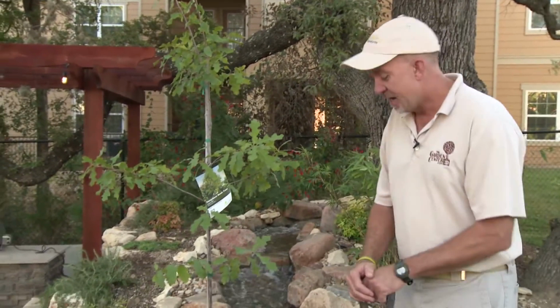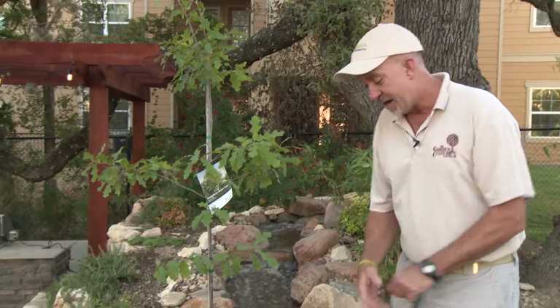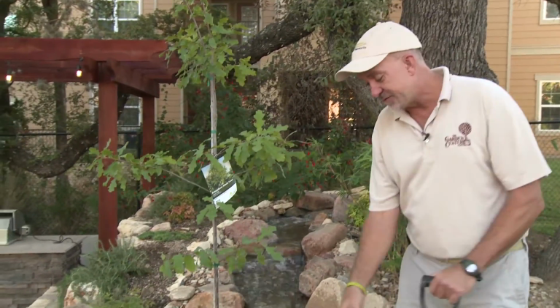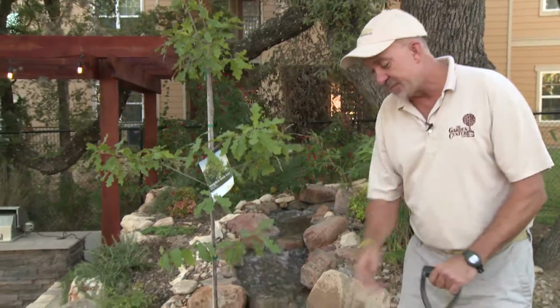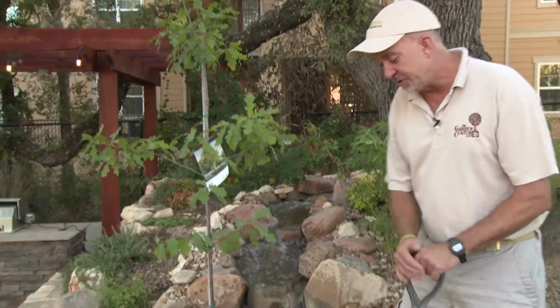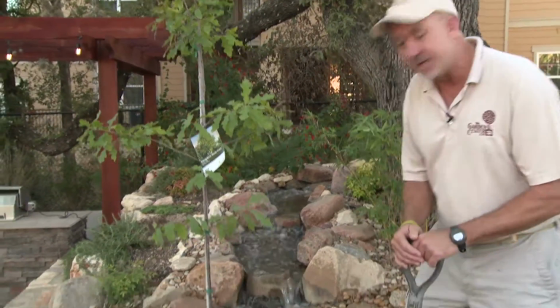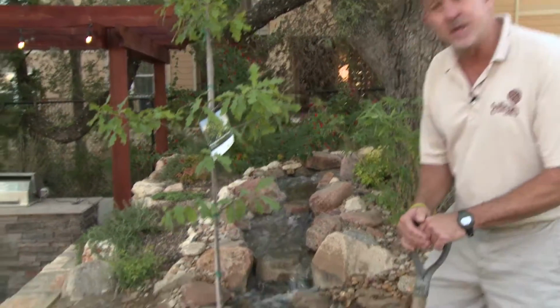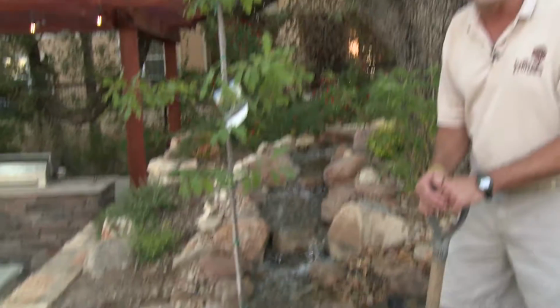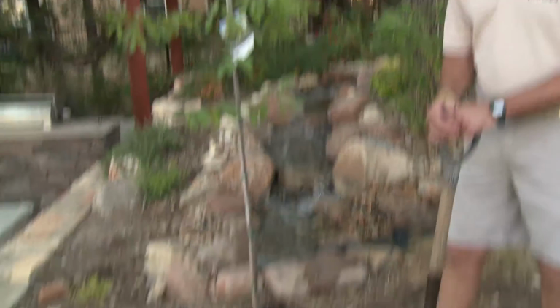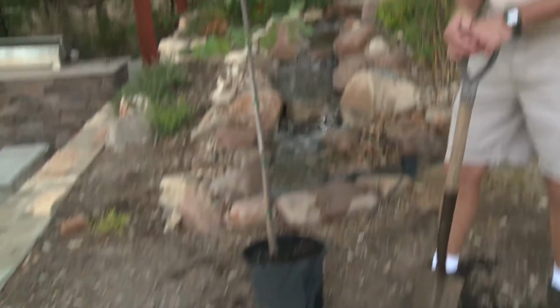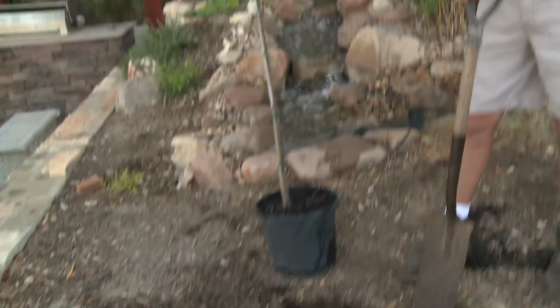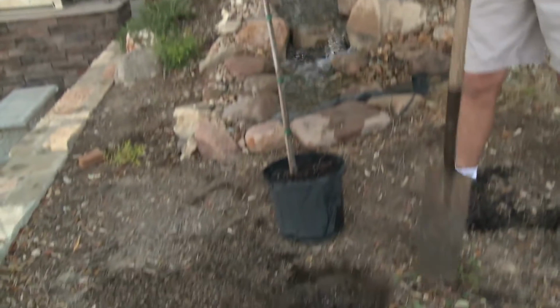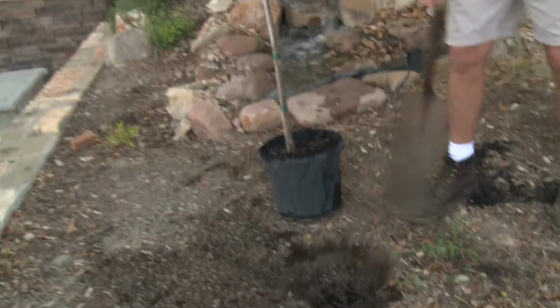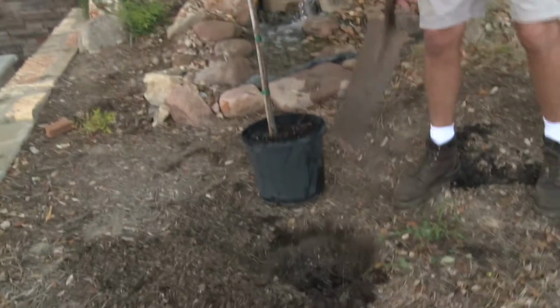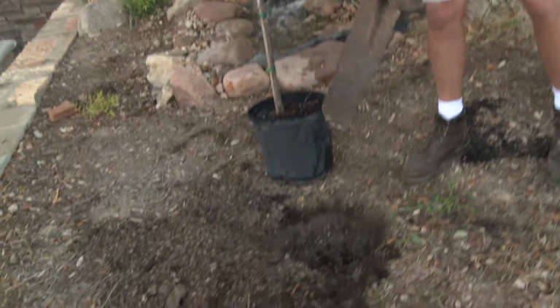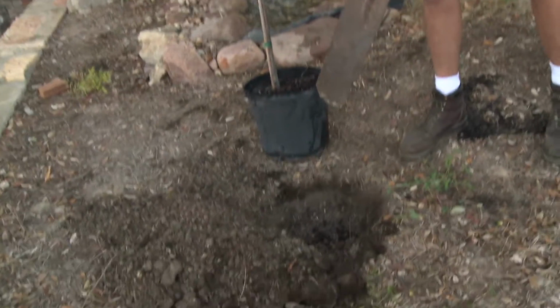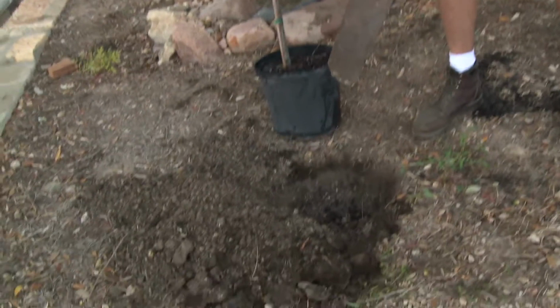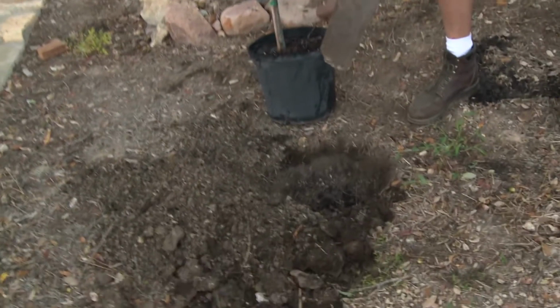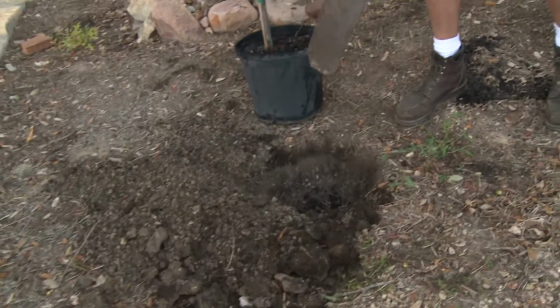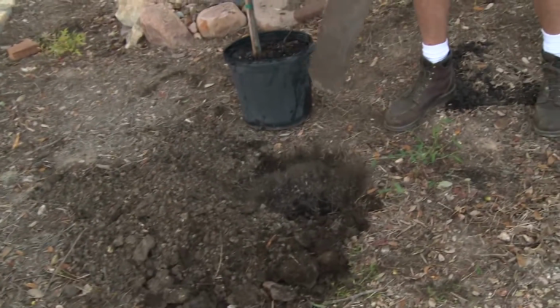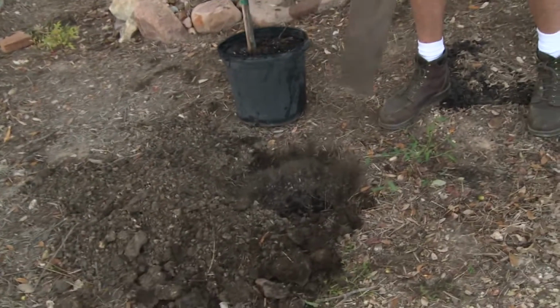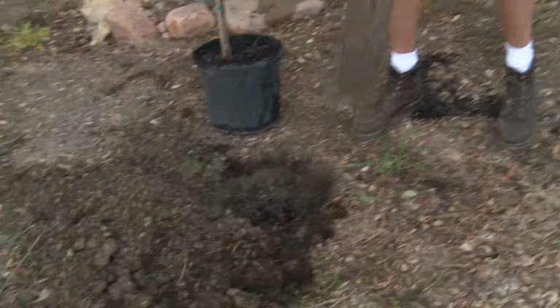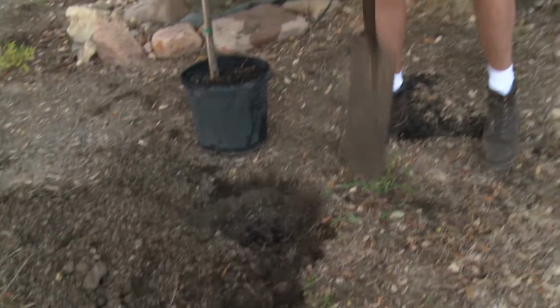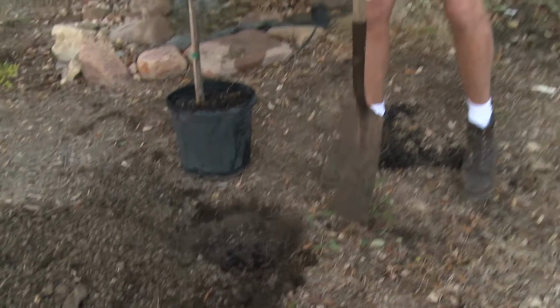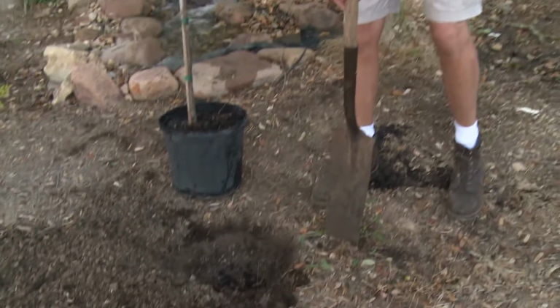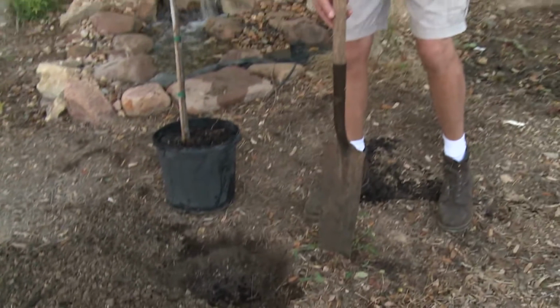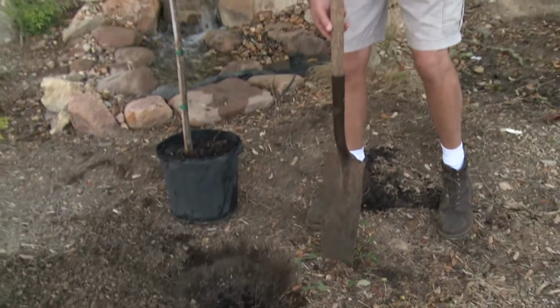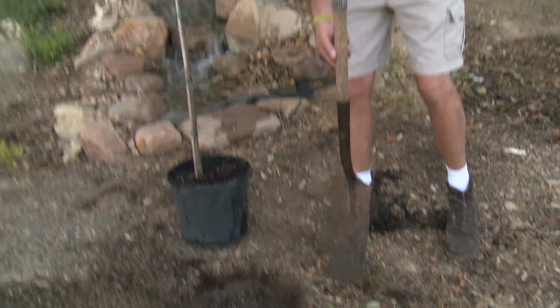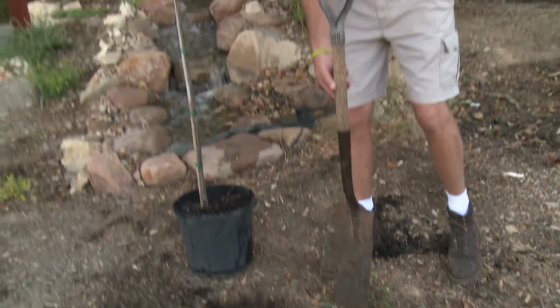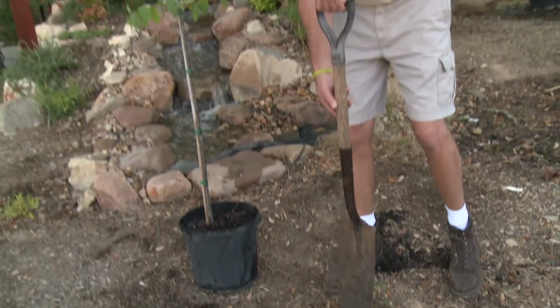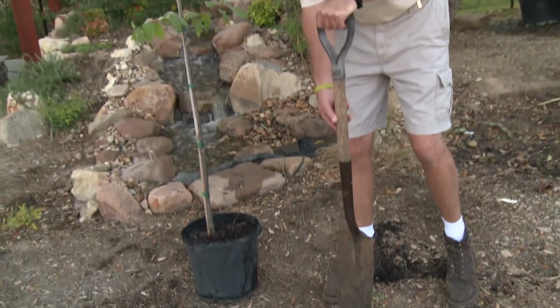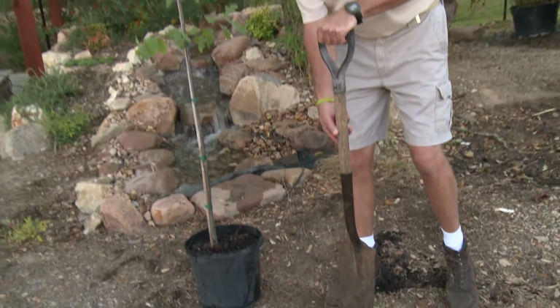I've kind of pre-dug my hole here with one of my best landscaping friends. This is called the Sharpshooter Shovel in the landscape trade.